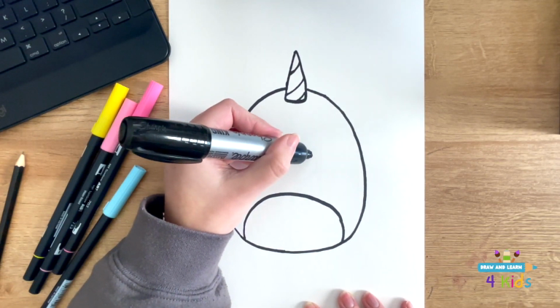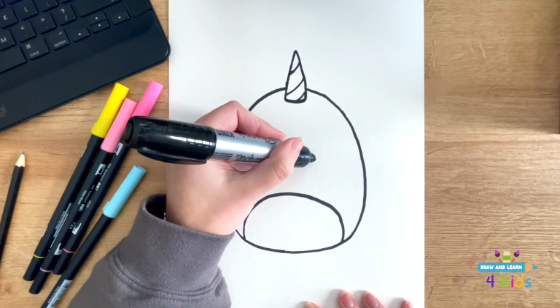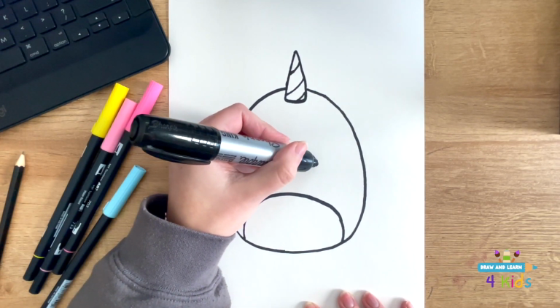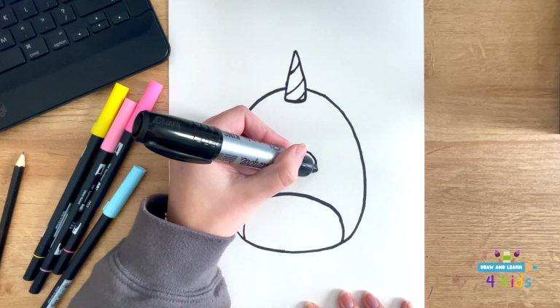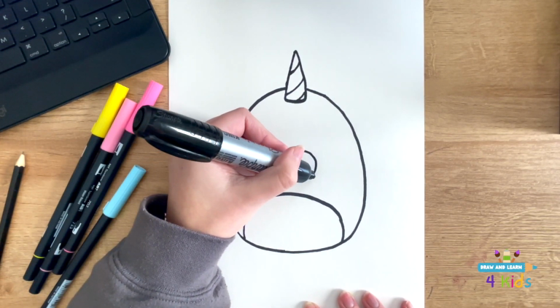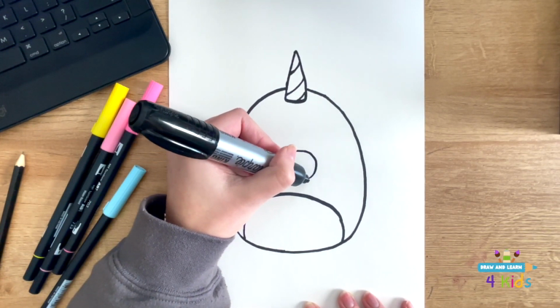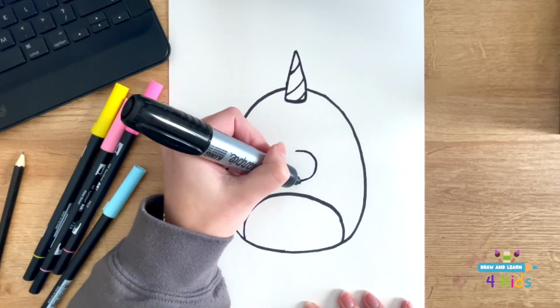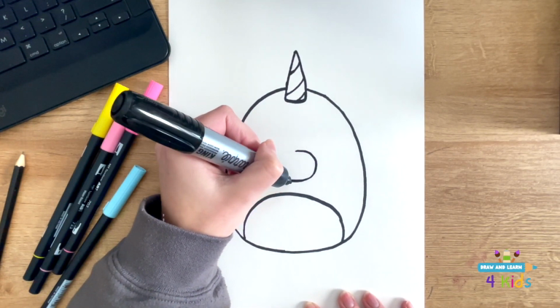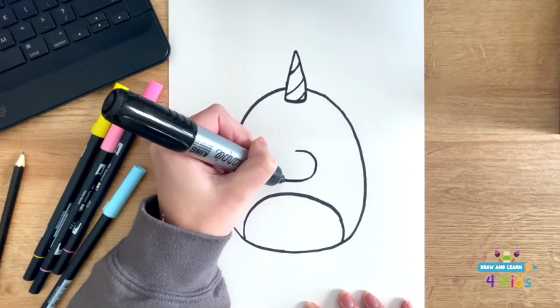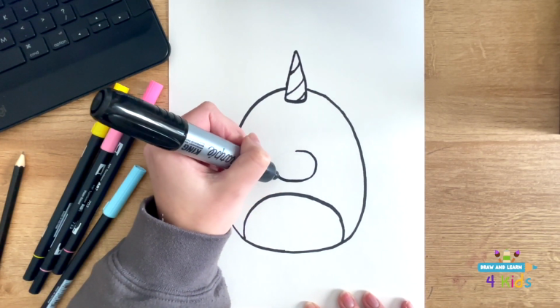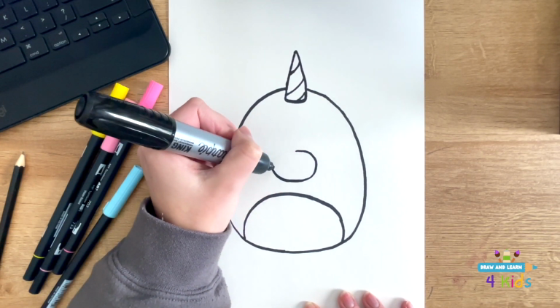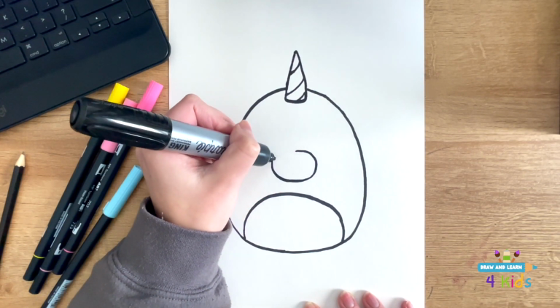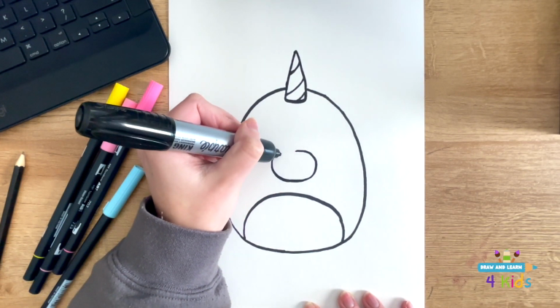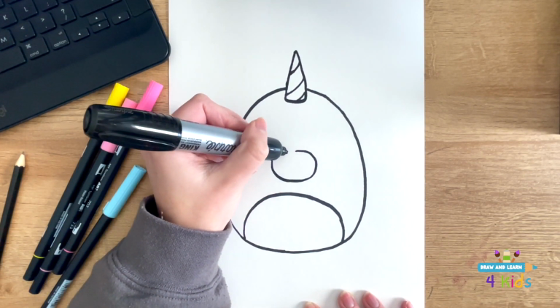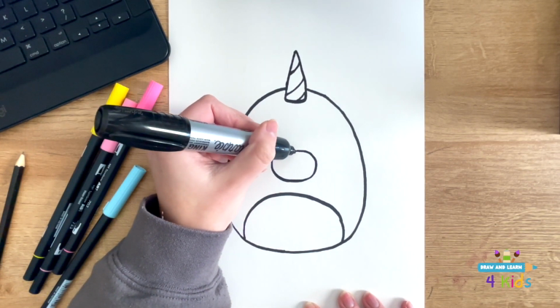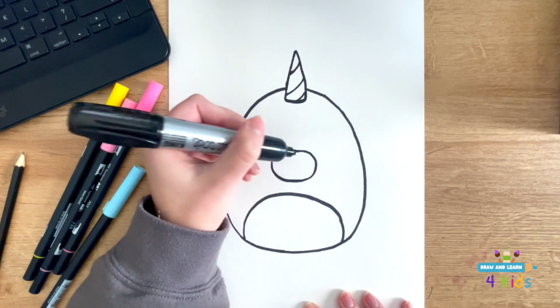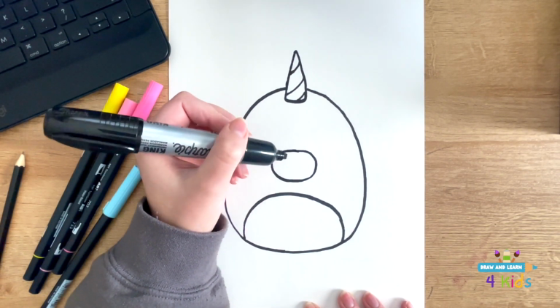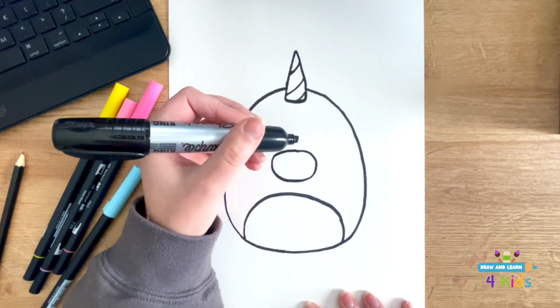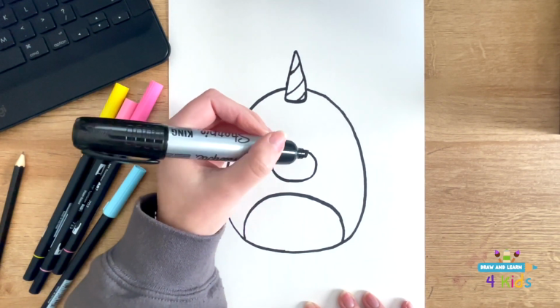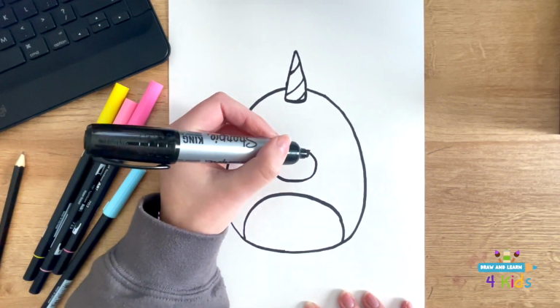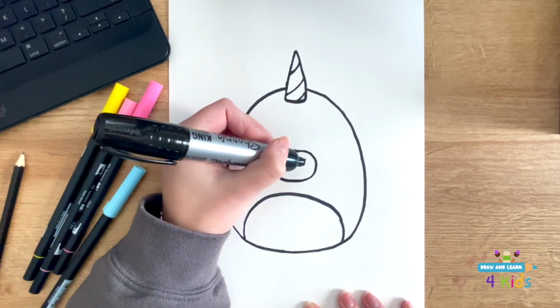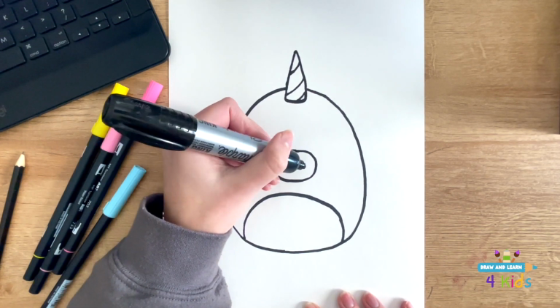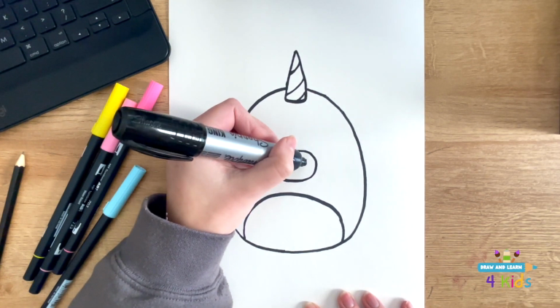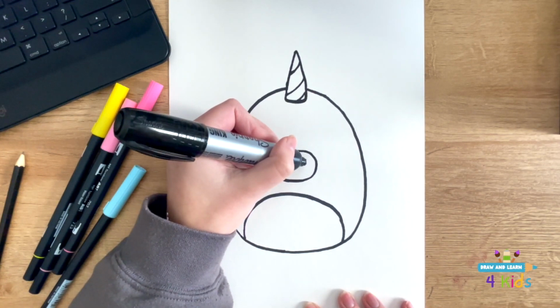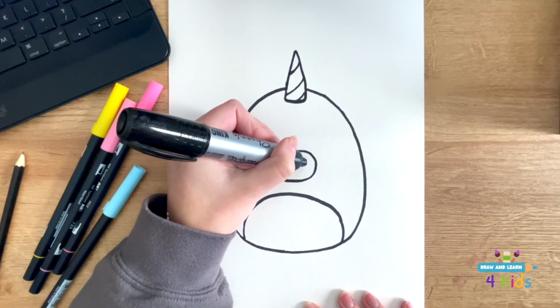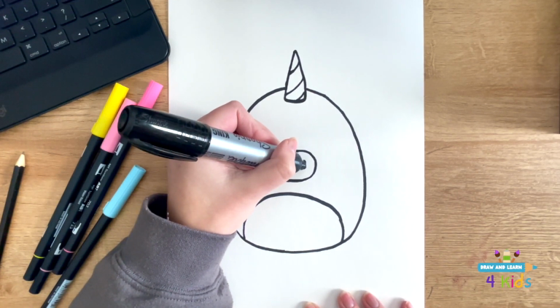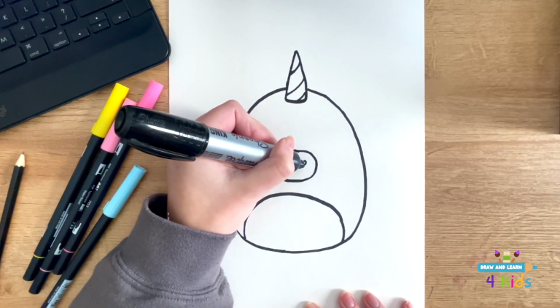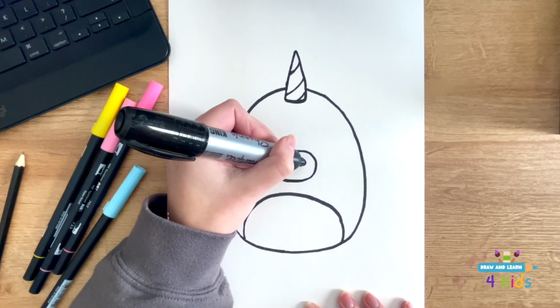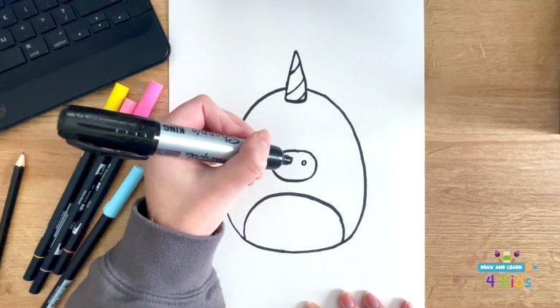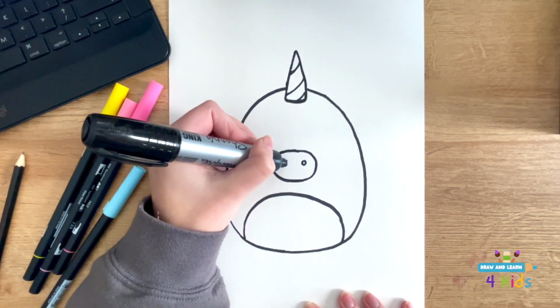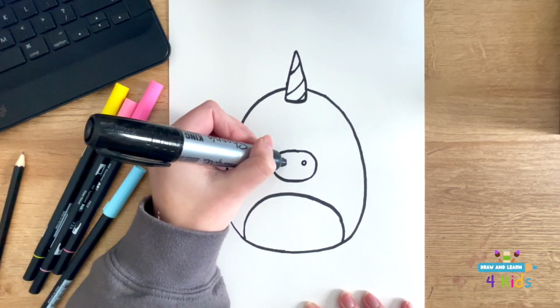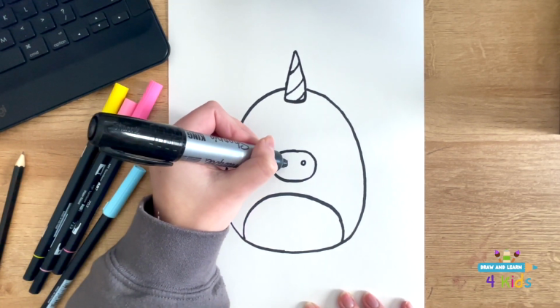And next, I'm going to draw its nose. So I'm just doing an oval with two little circles on the inside.